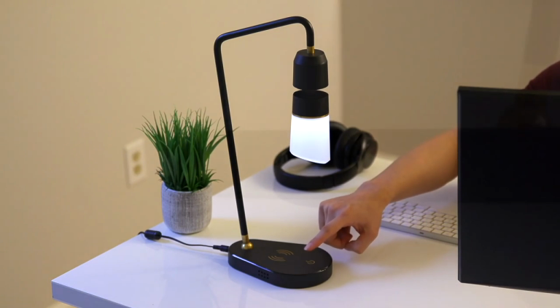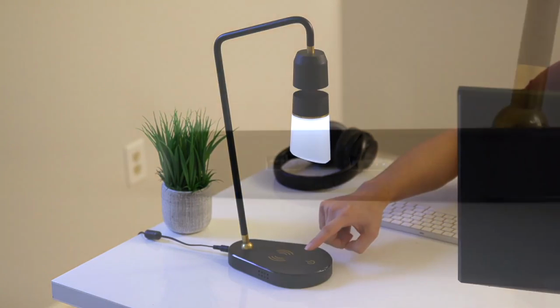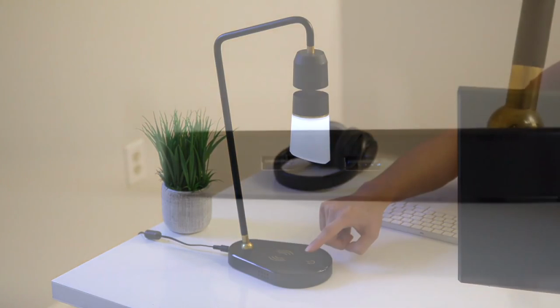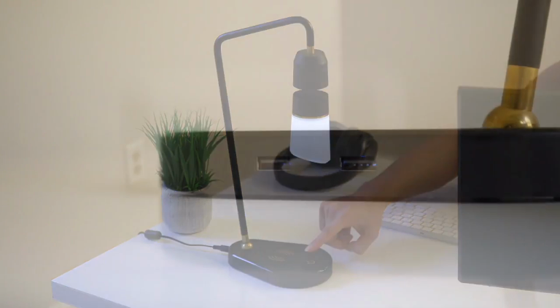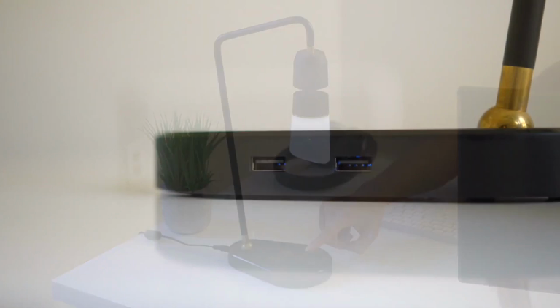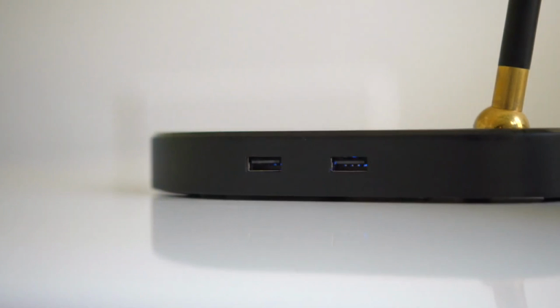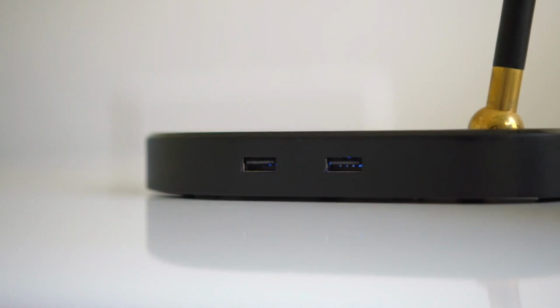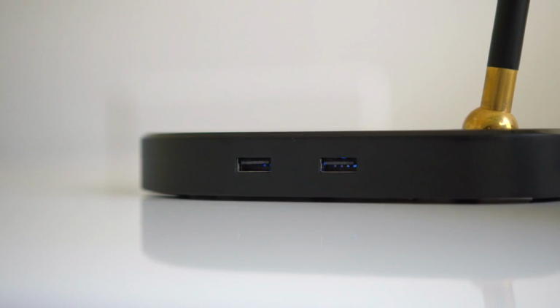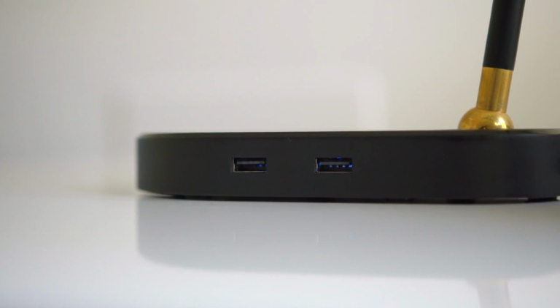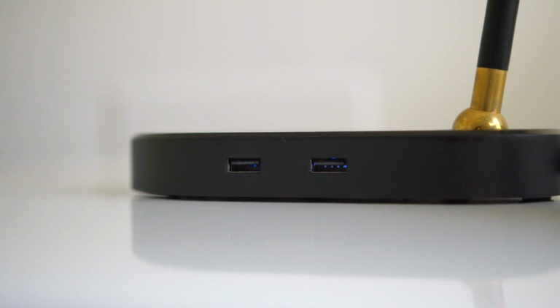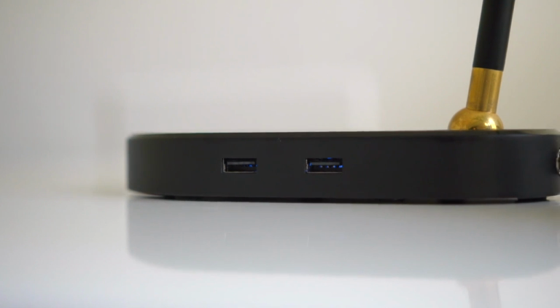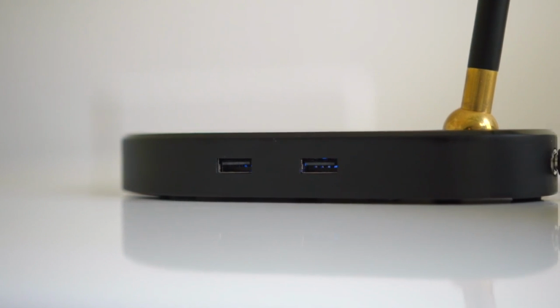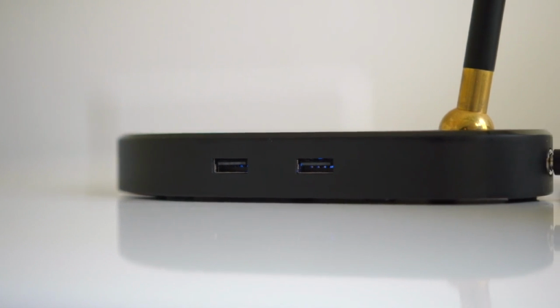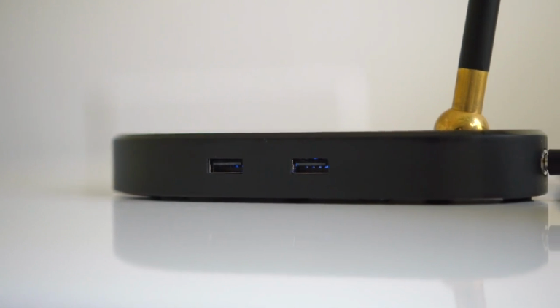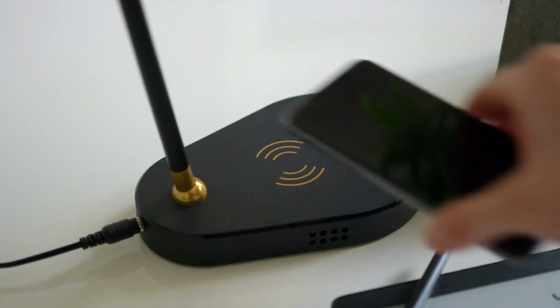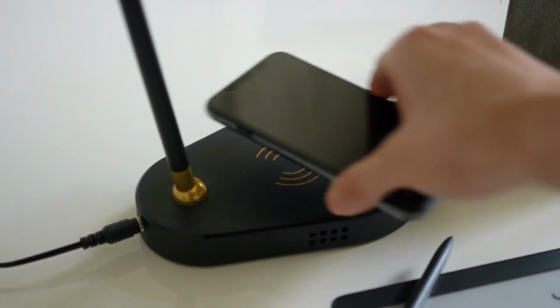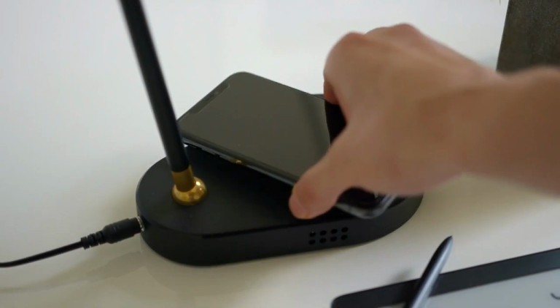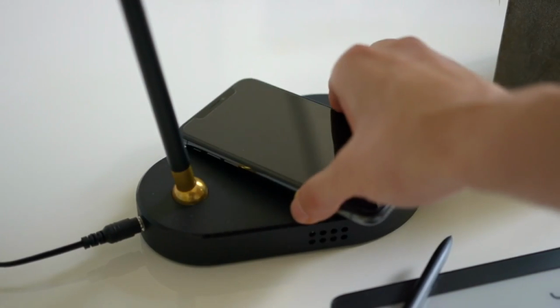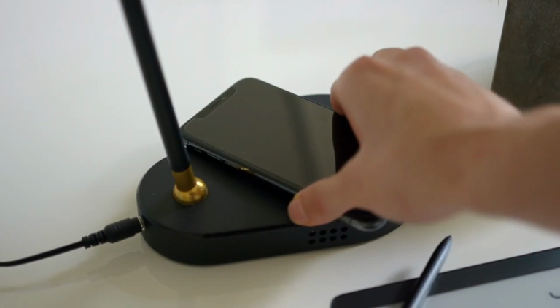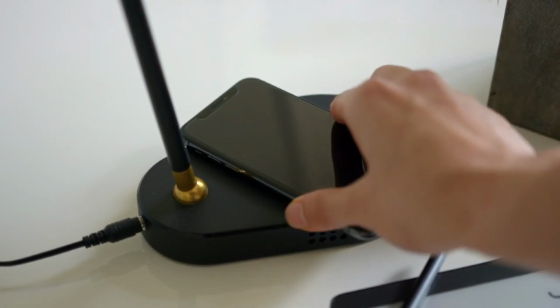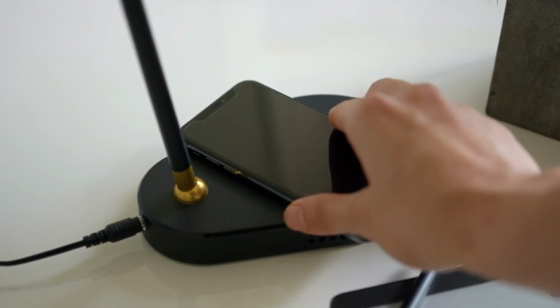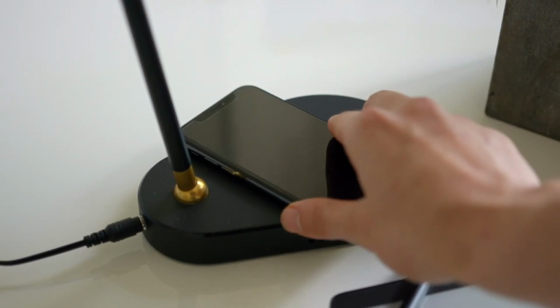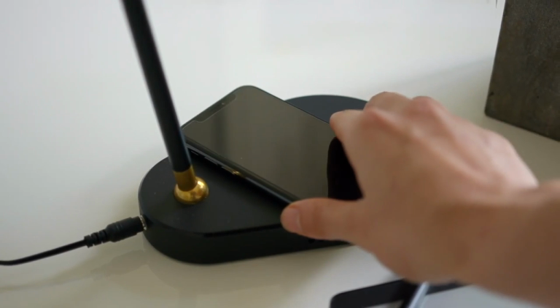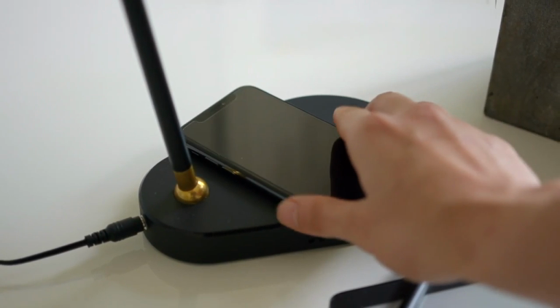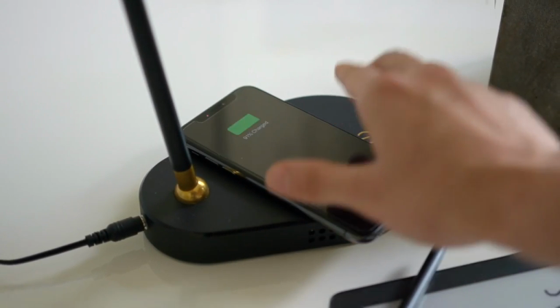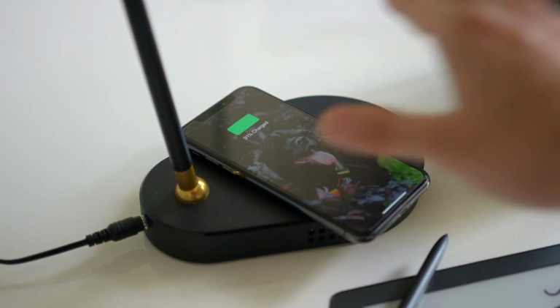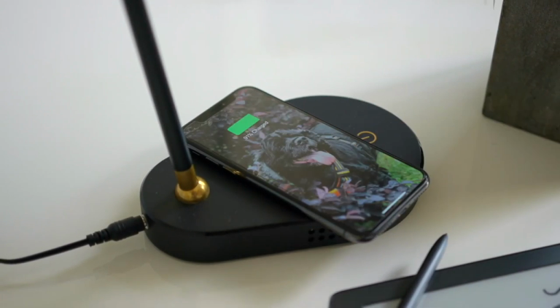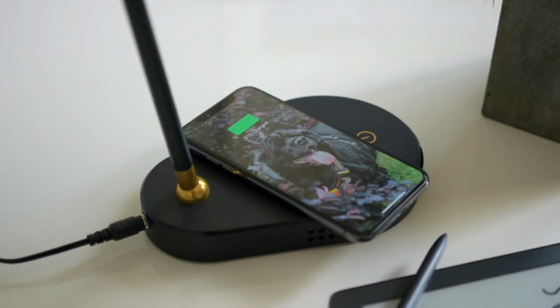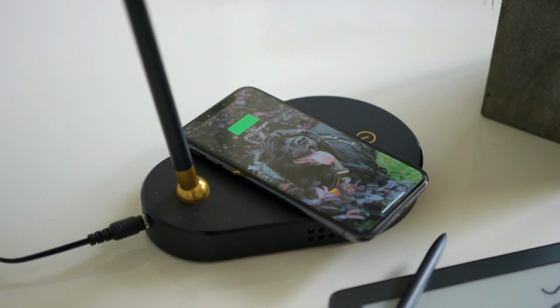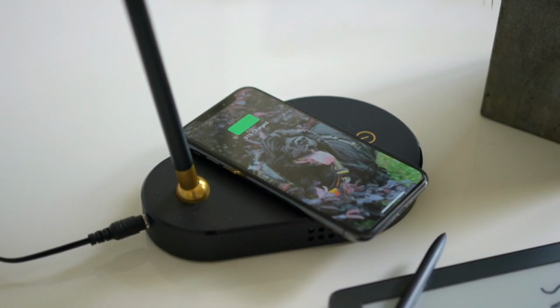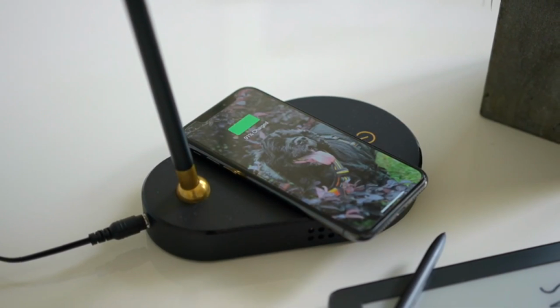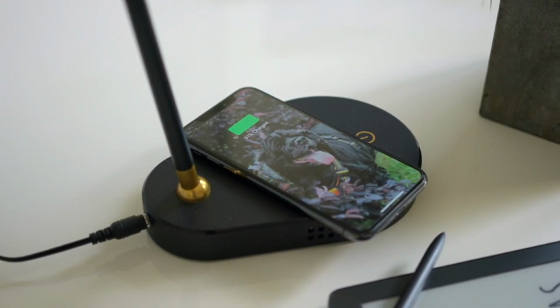Meggie also has a built-in USB port and a wireless phone charger — perfect for bedtime.